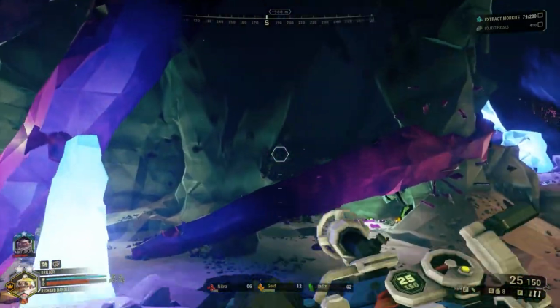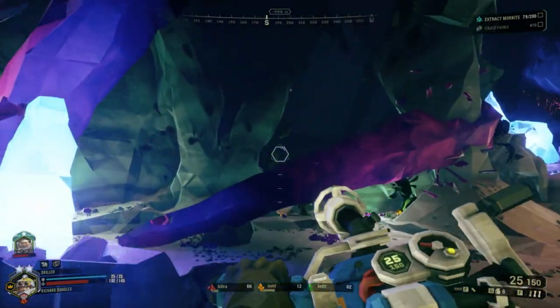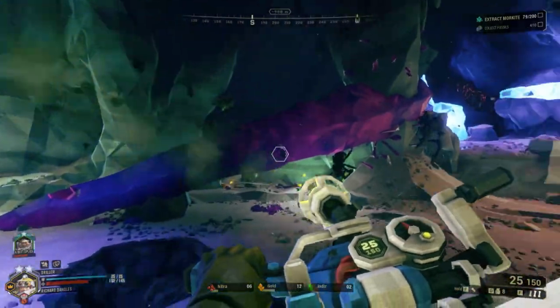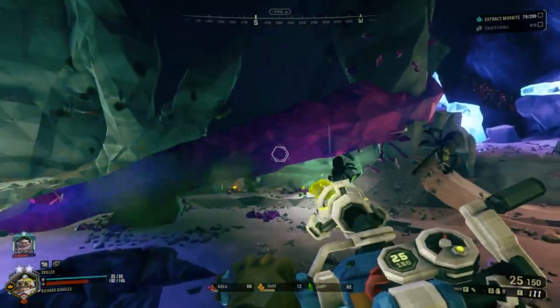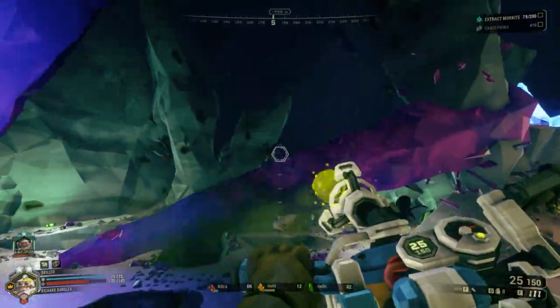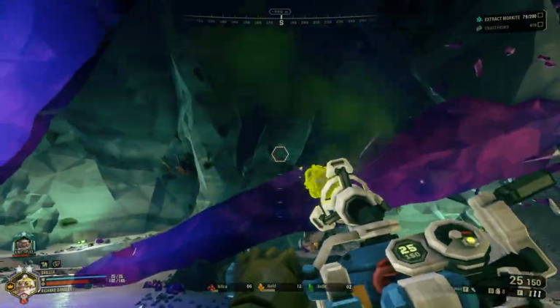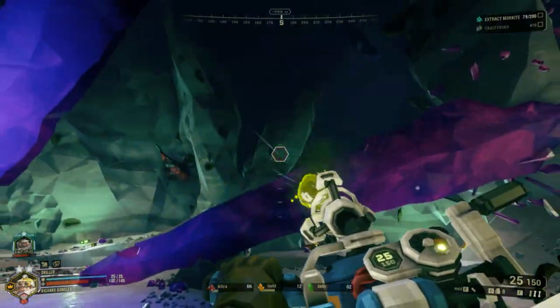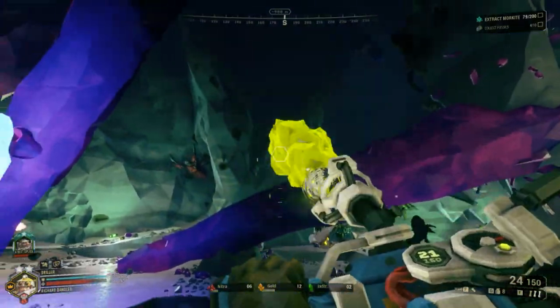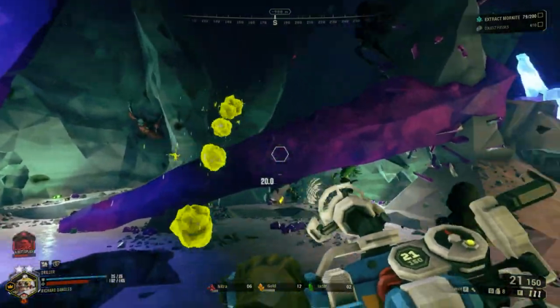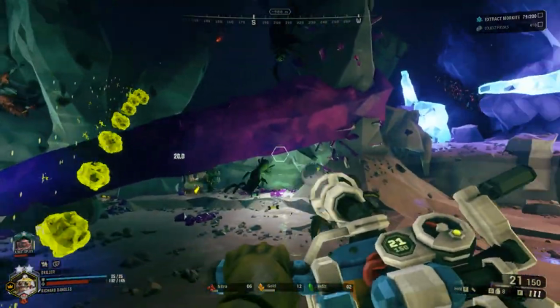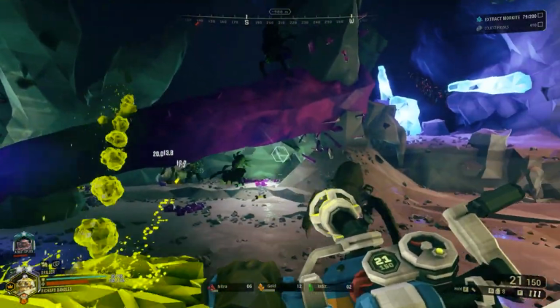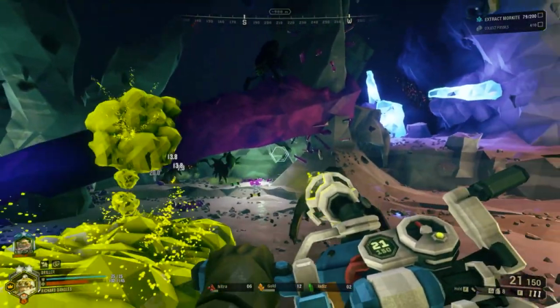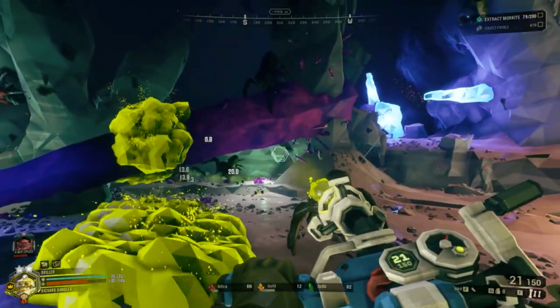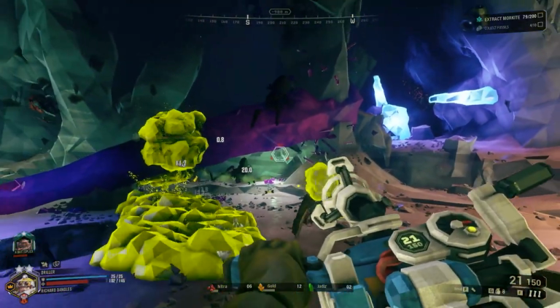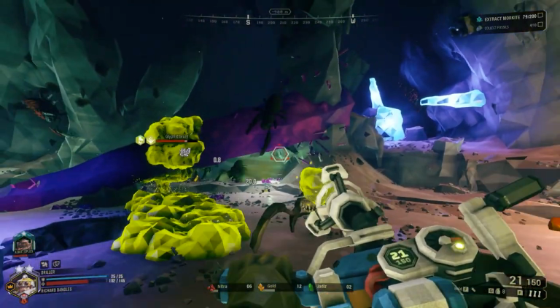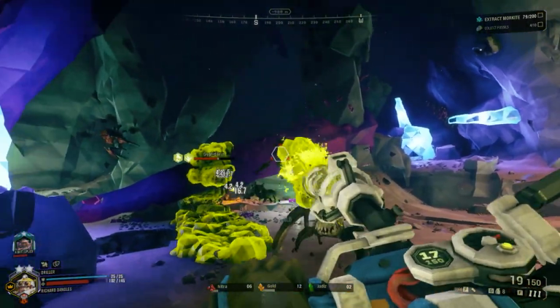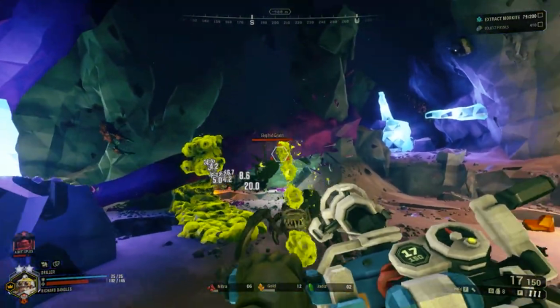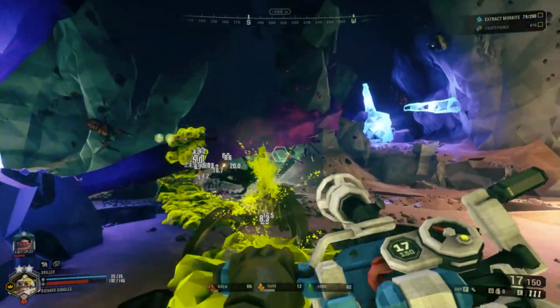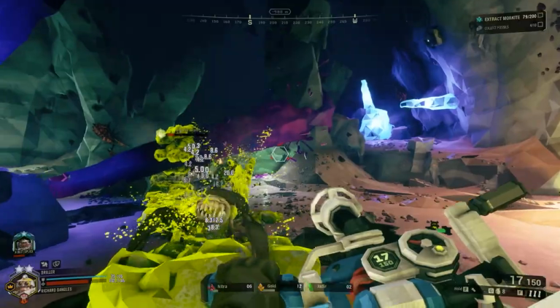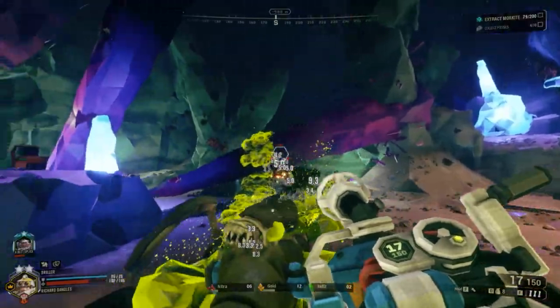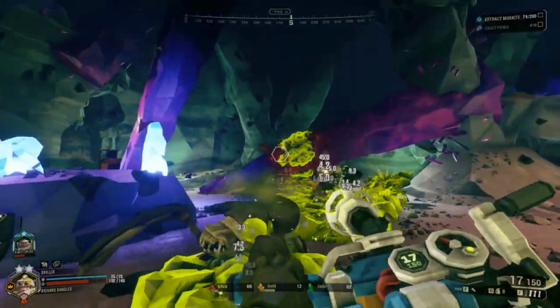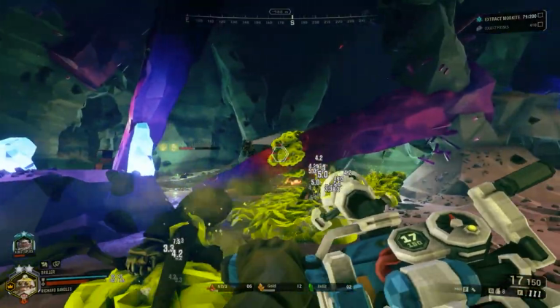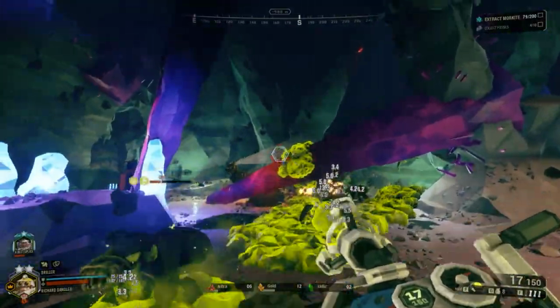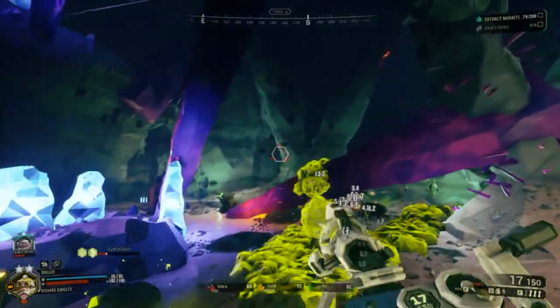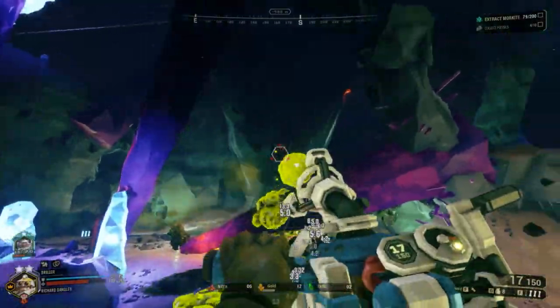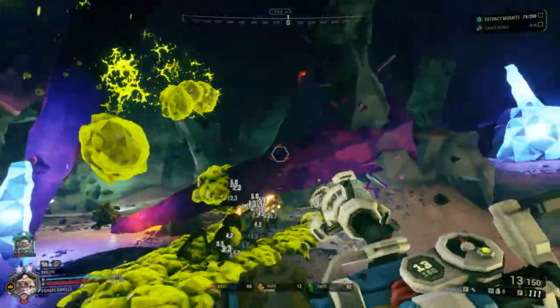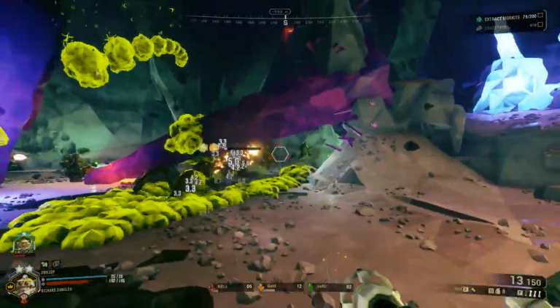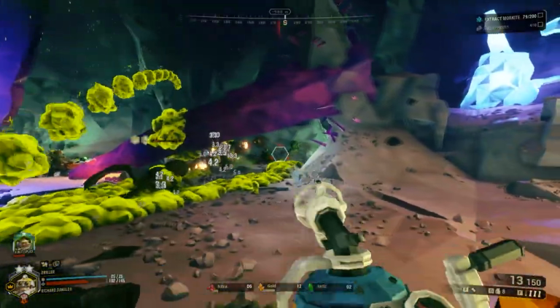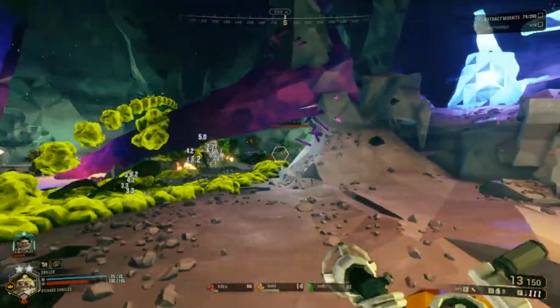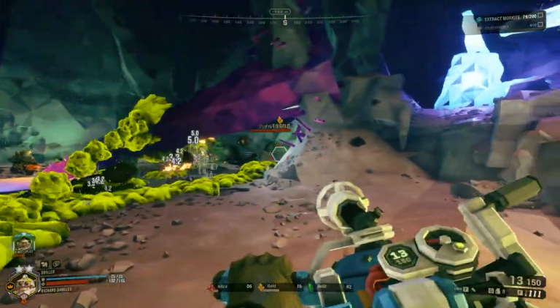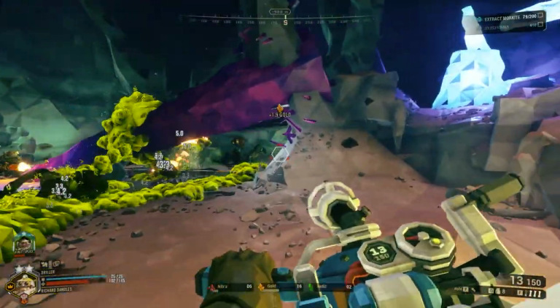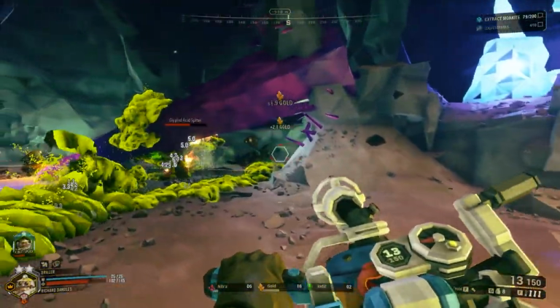Hey everyone, Richard here, and today we're going to look at the Corrosive Sludge Pump, the fourth and final weapon added in the Rival Incursion update.